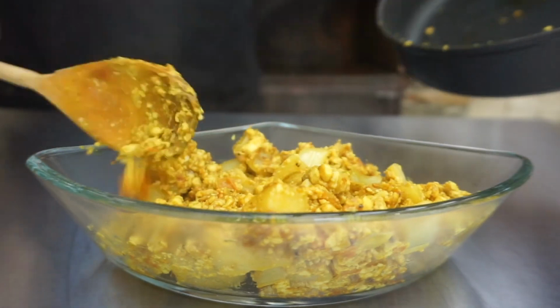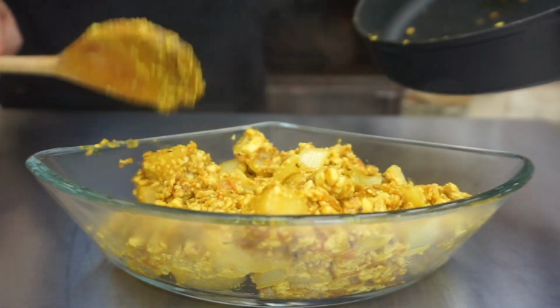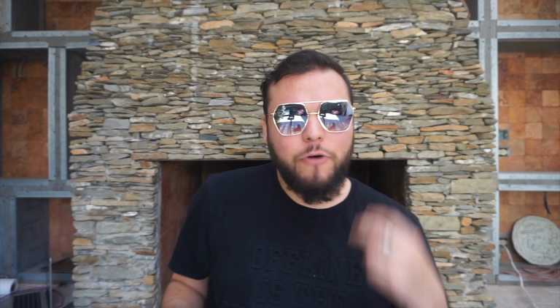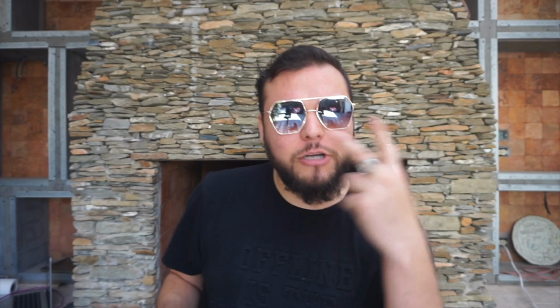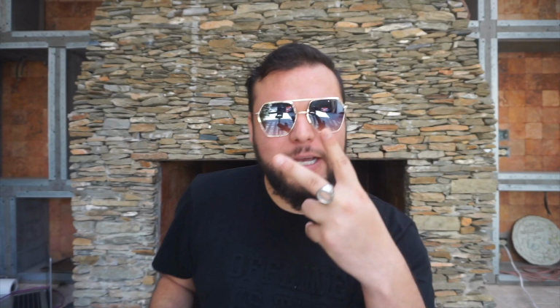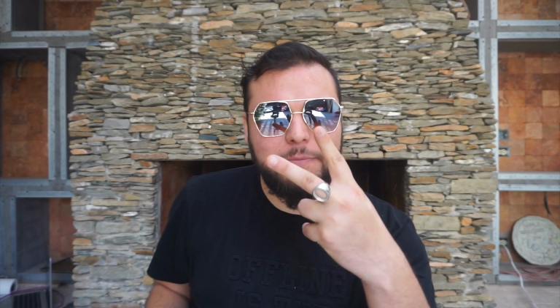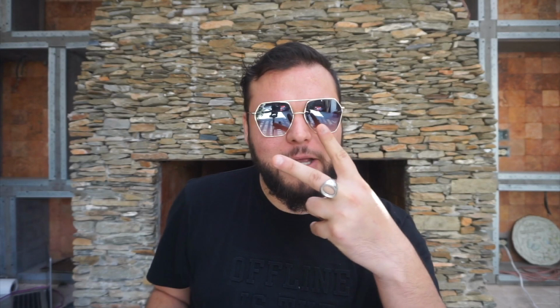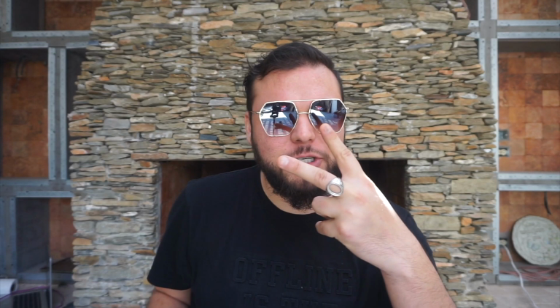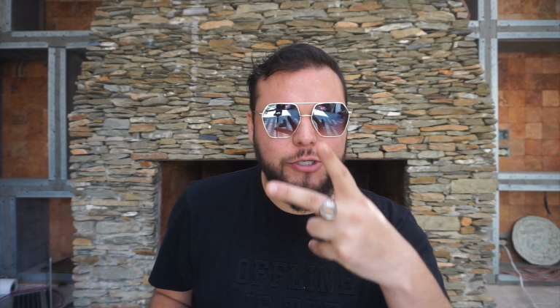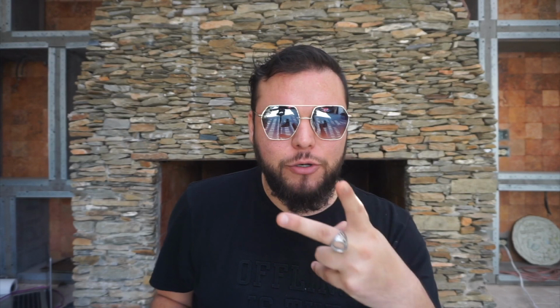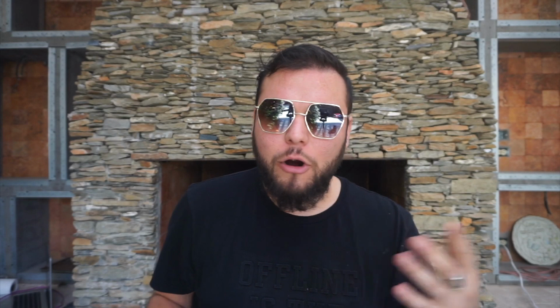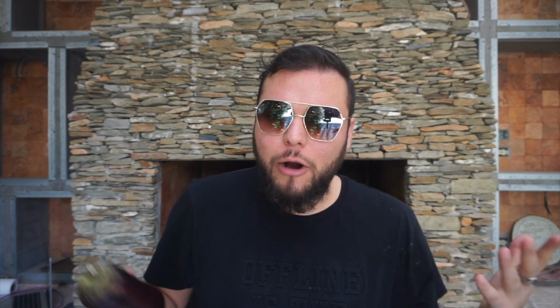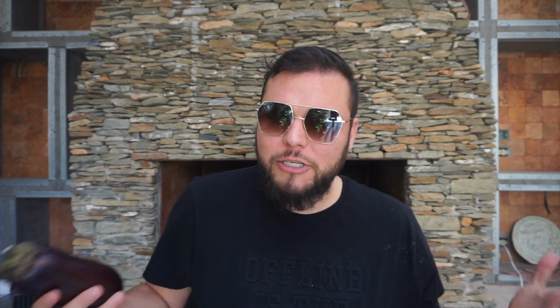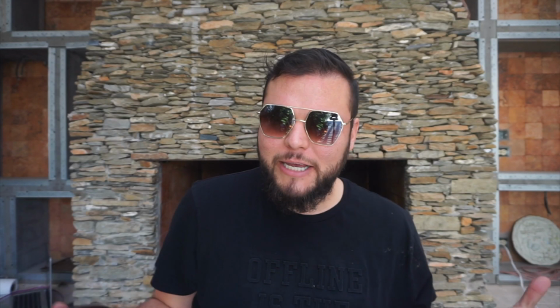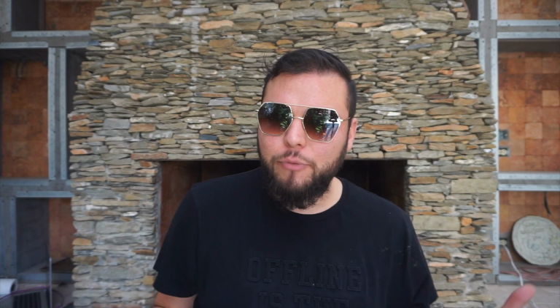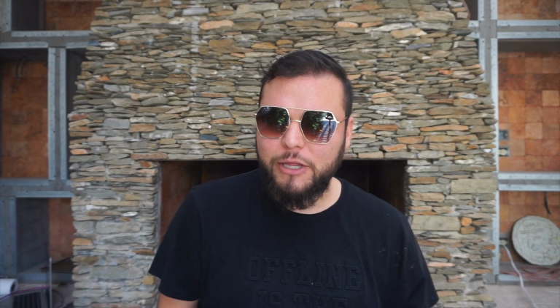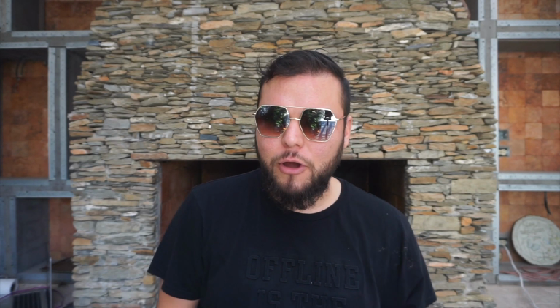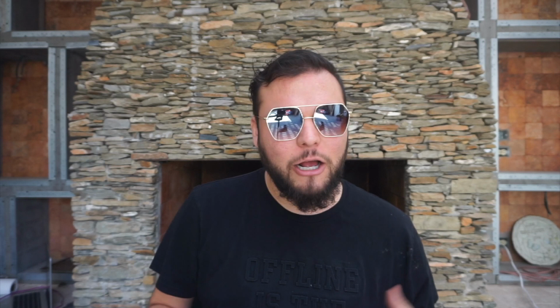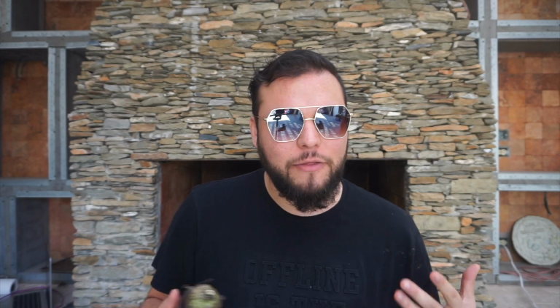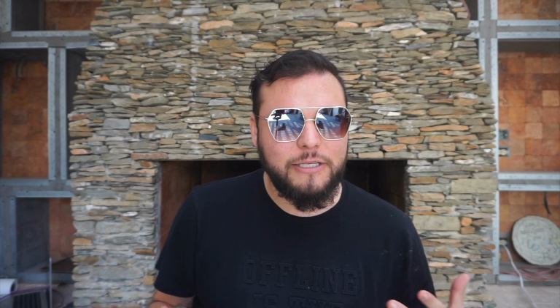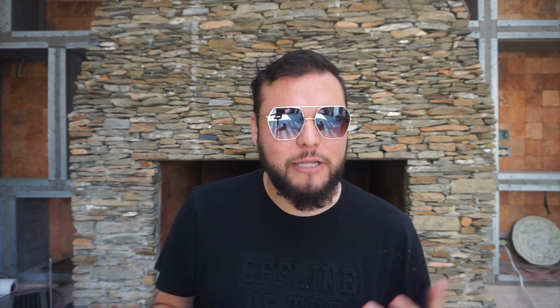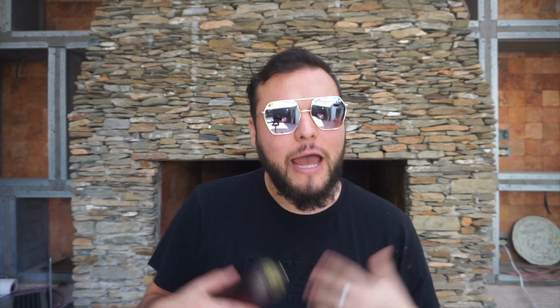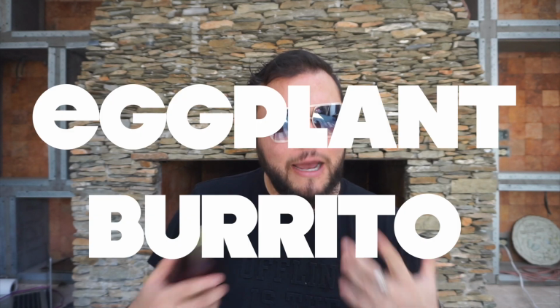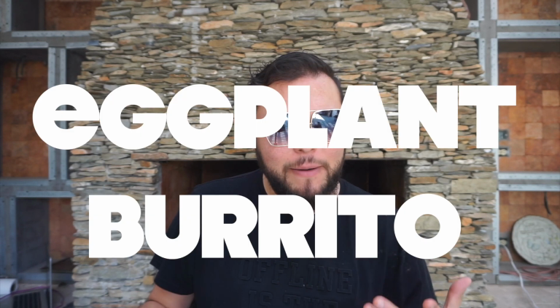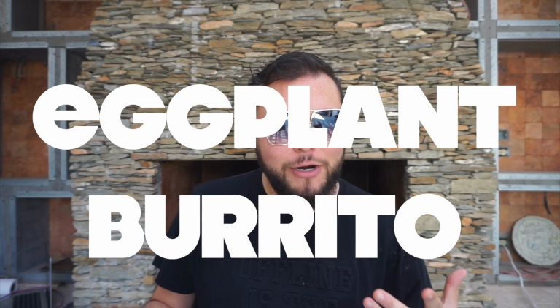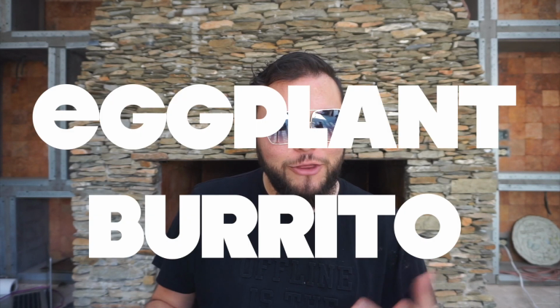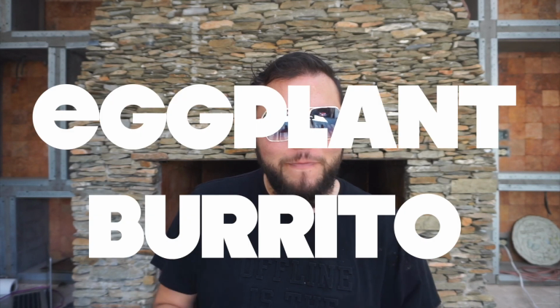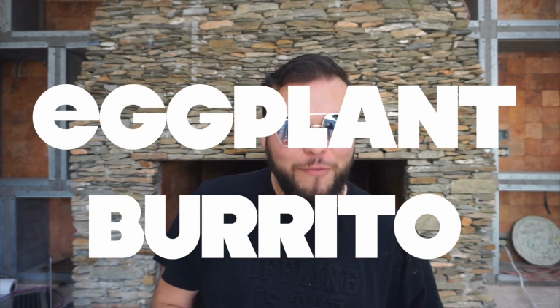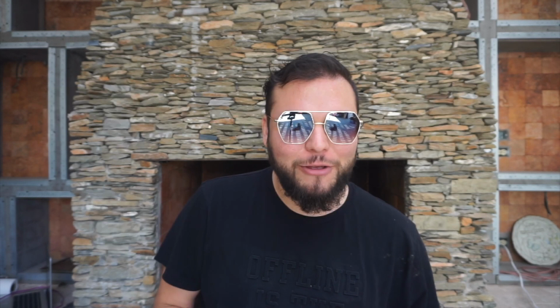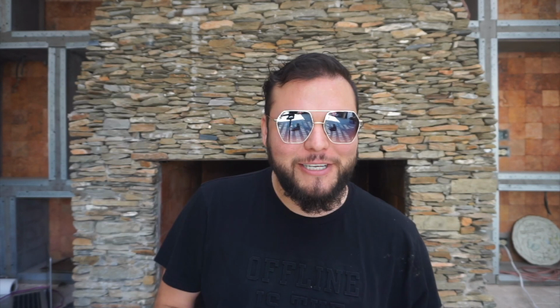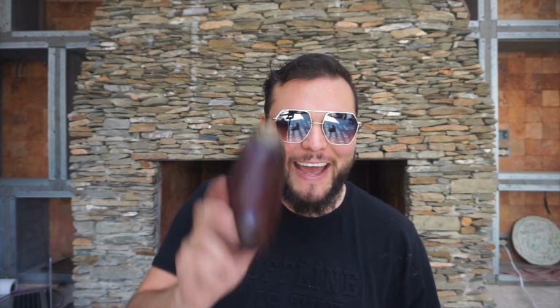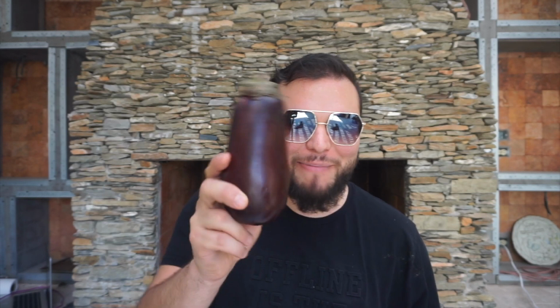For our second burrito, I call this the eggplant burrito. We're using eggplant.